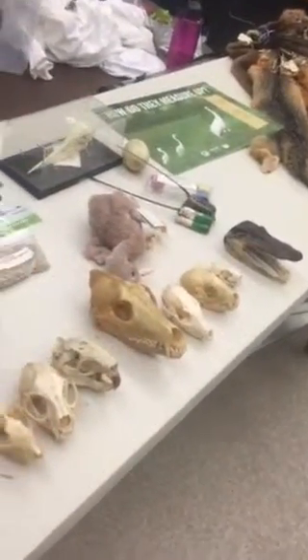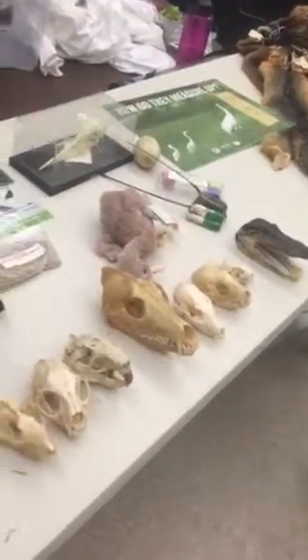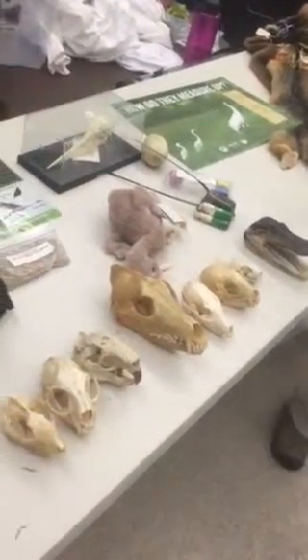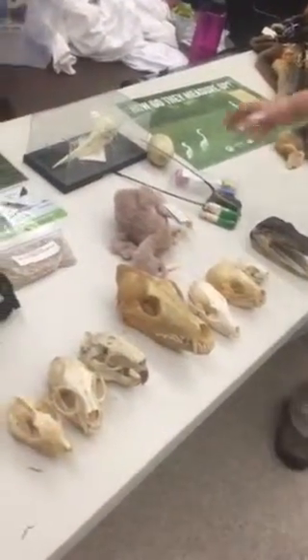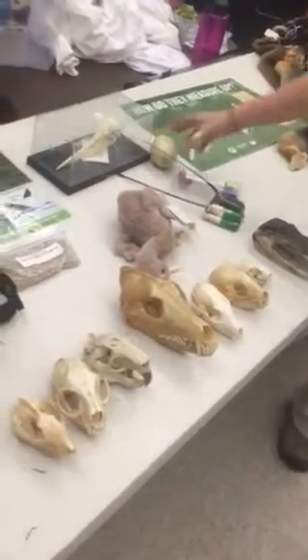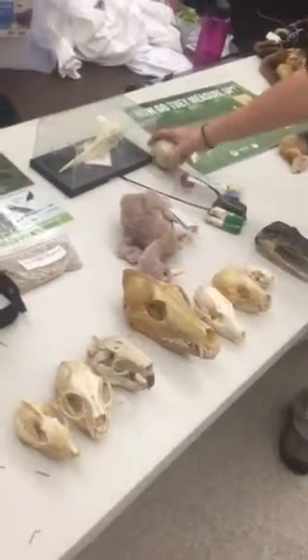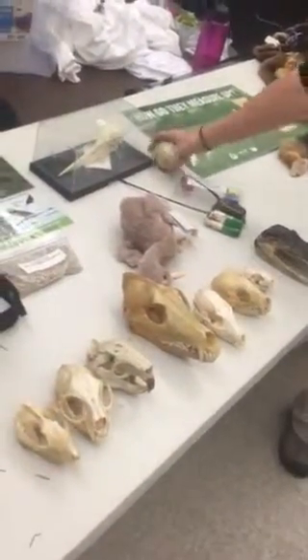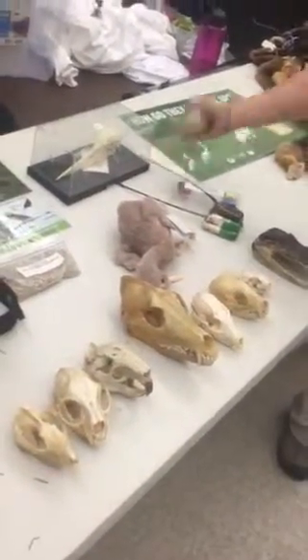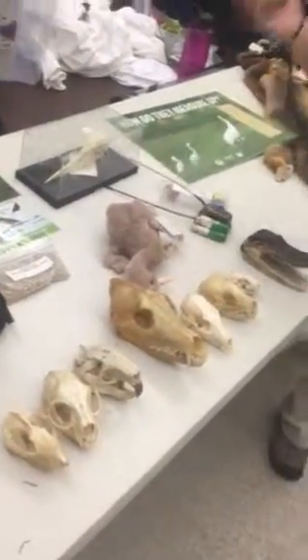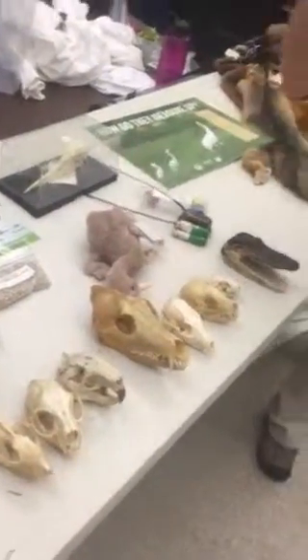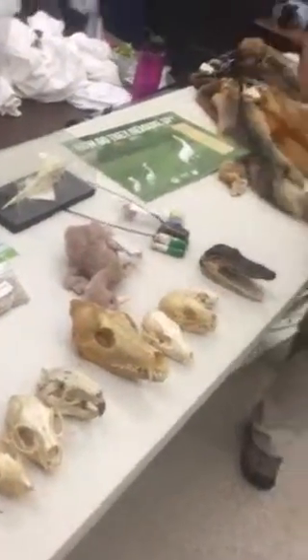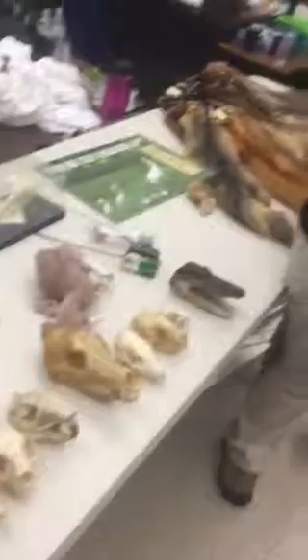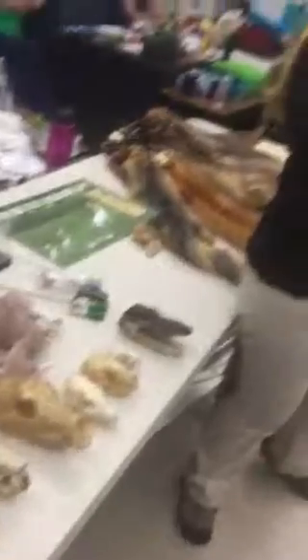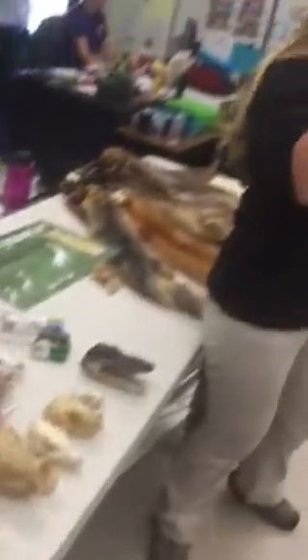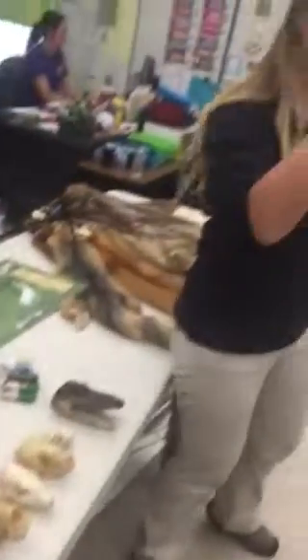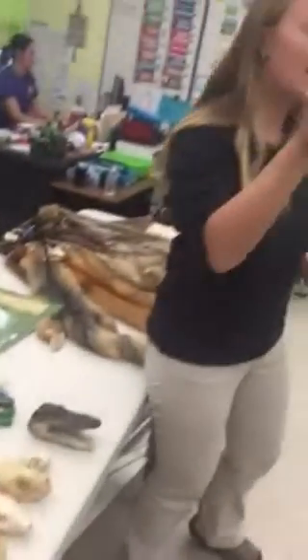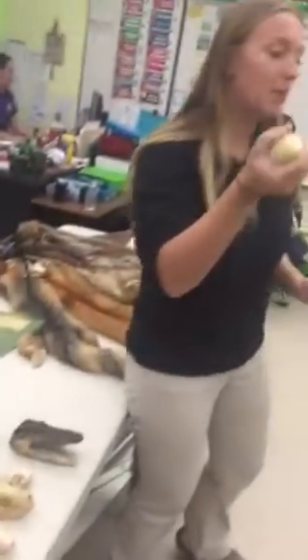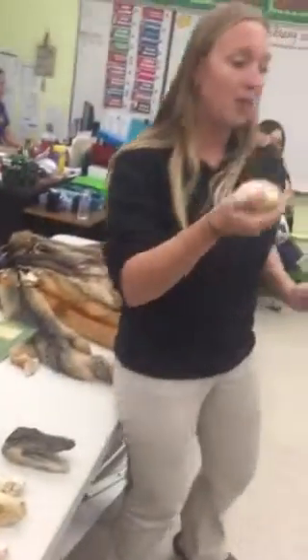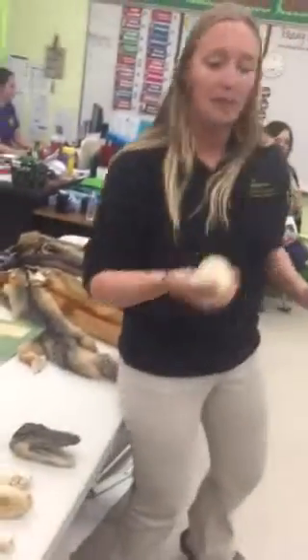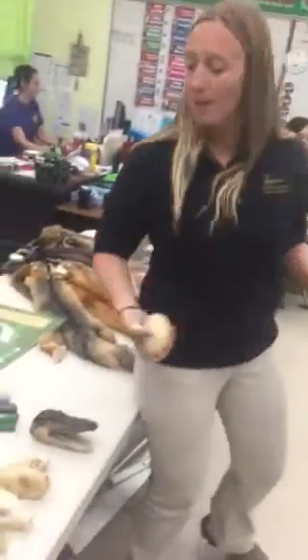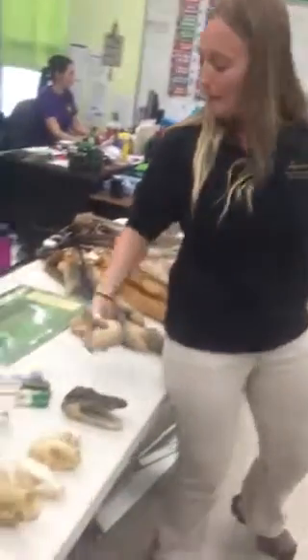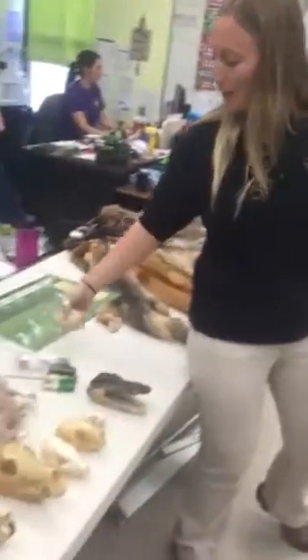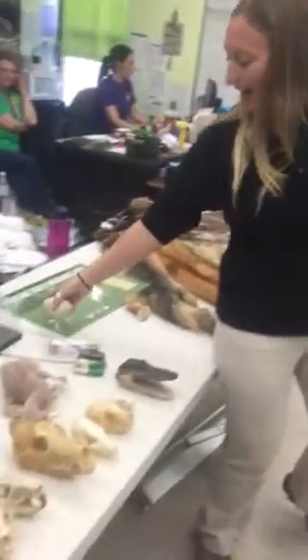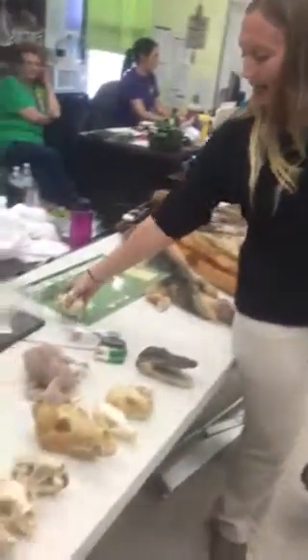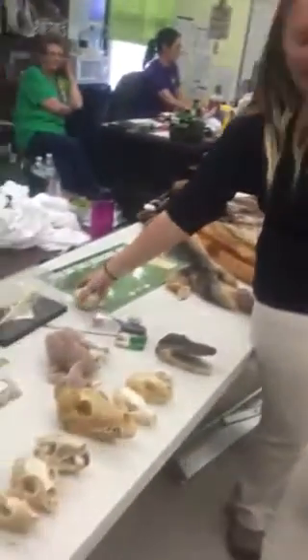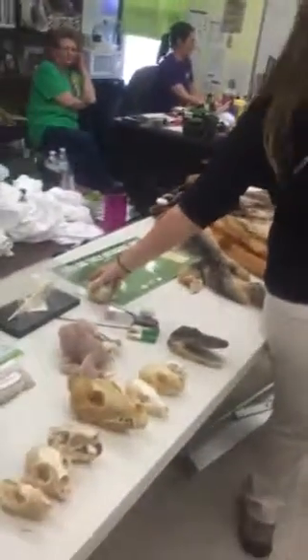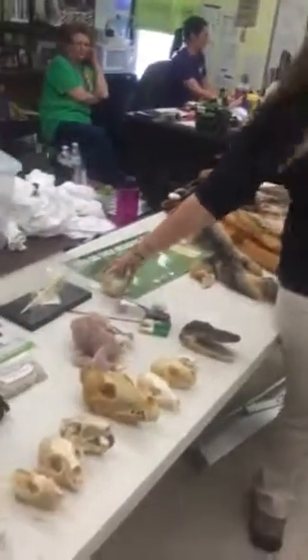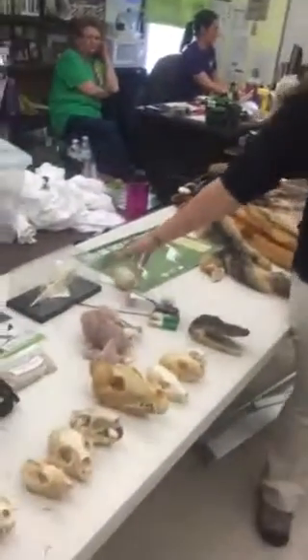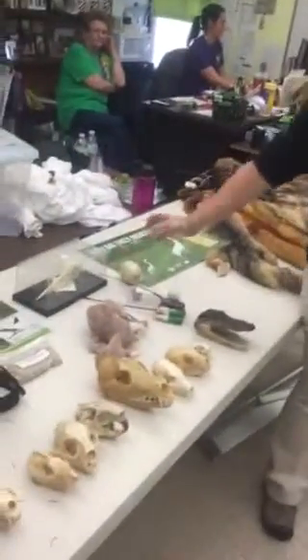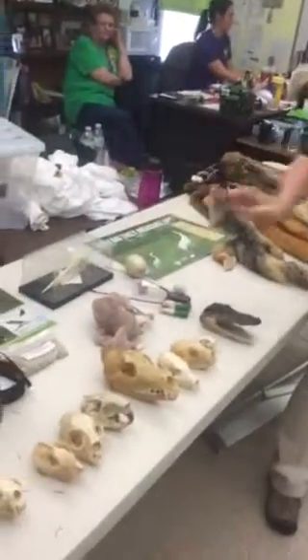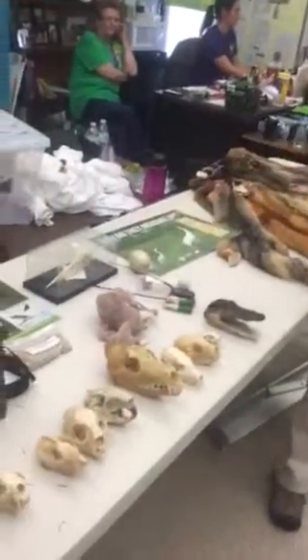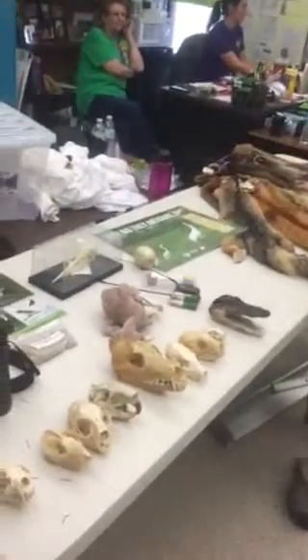This is not a real egg — this is just a model. You guys are welcome to come up and look at it afterwards.